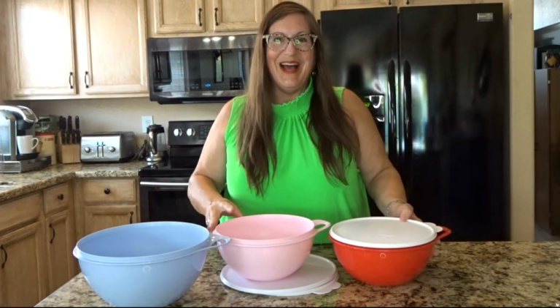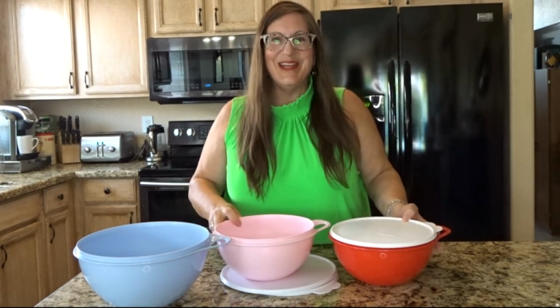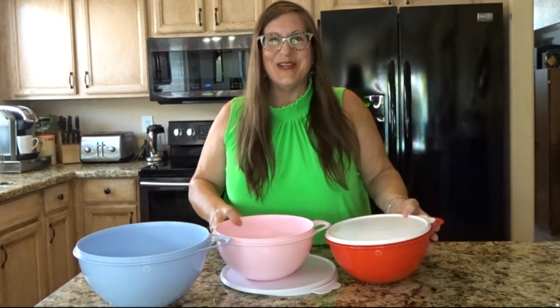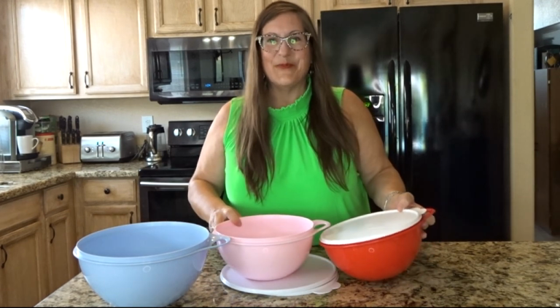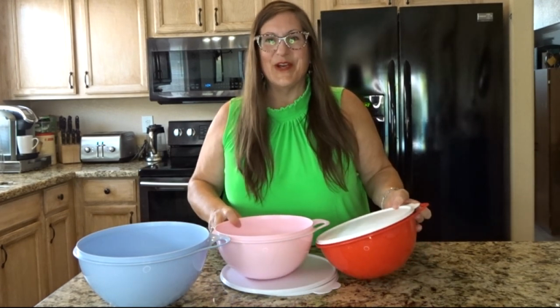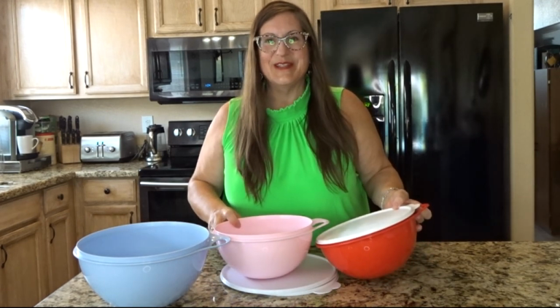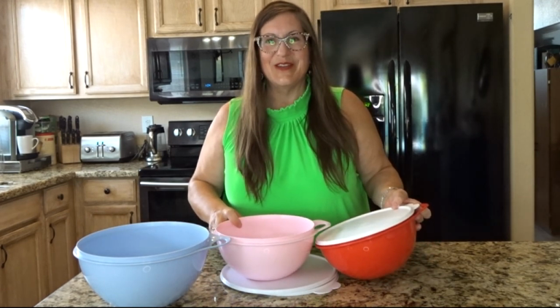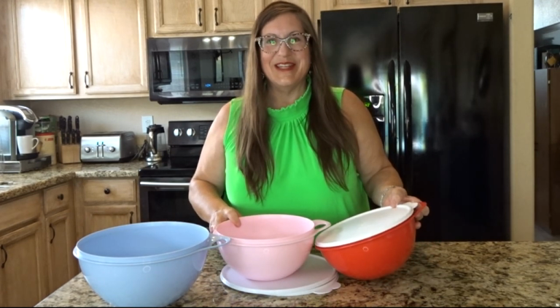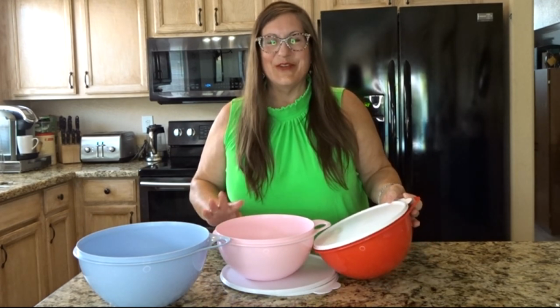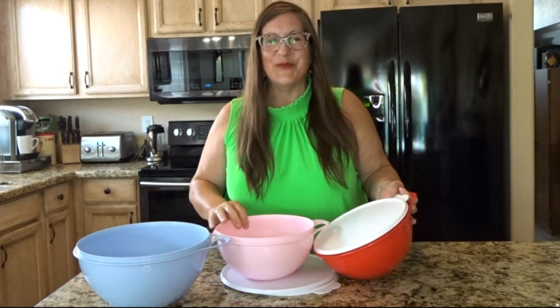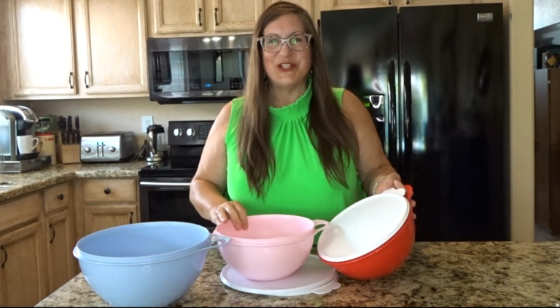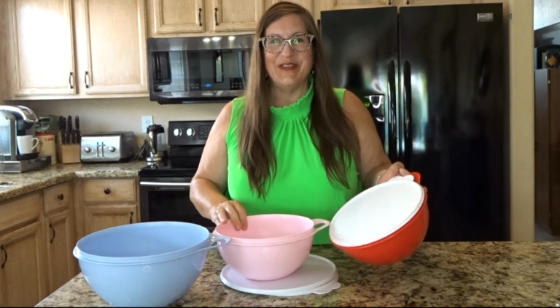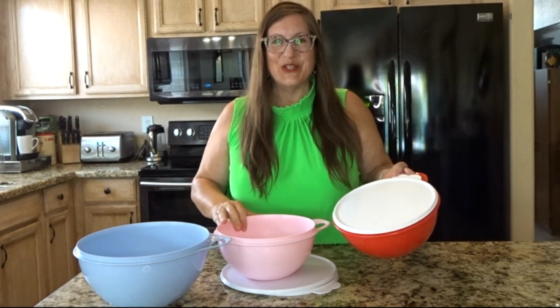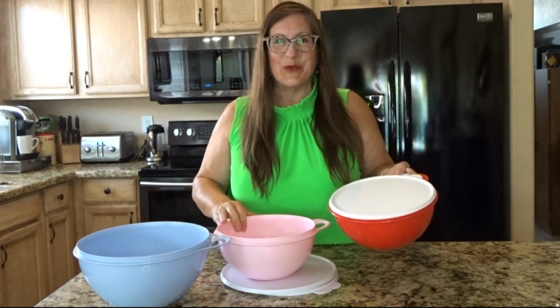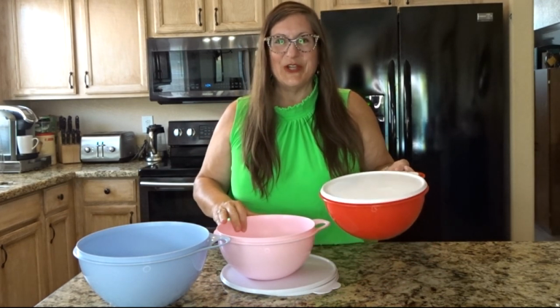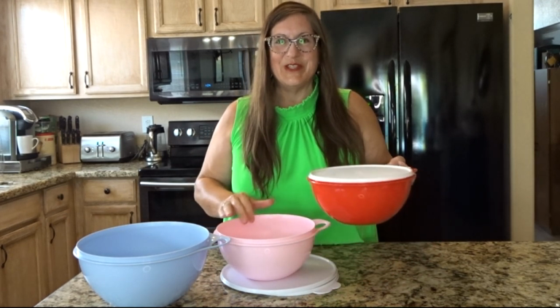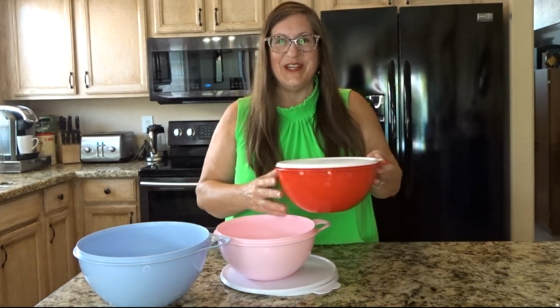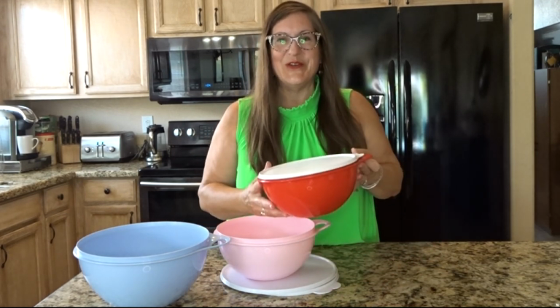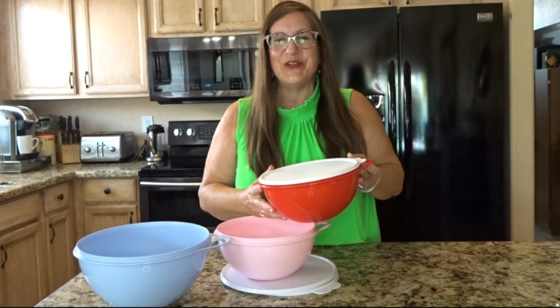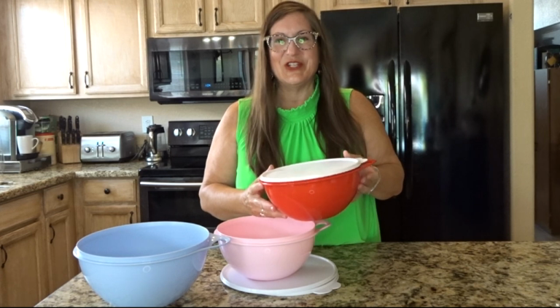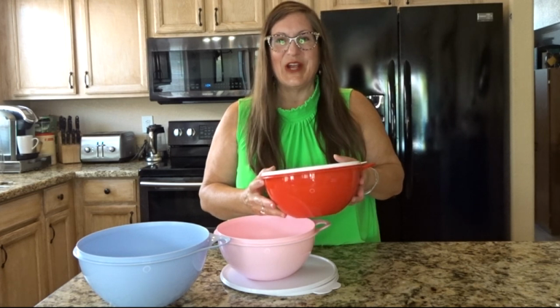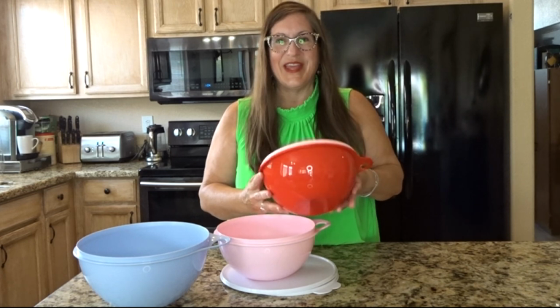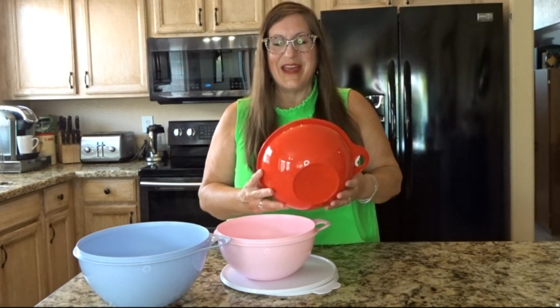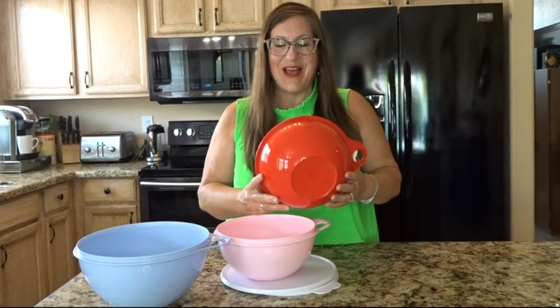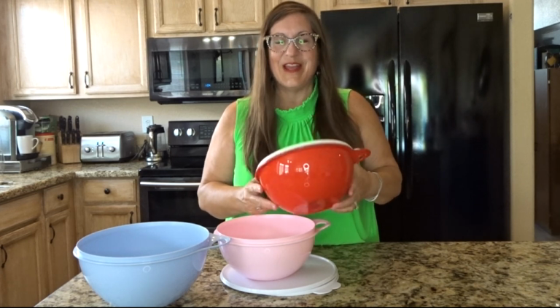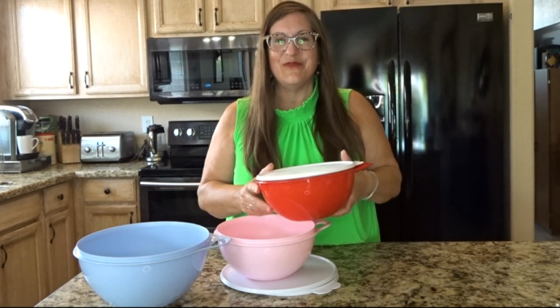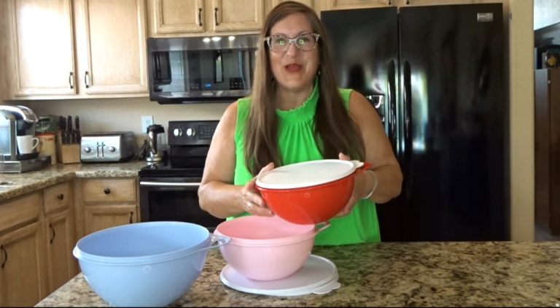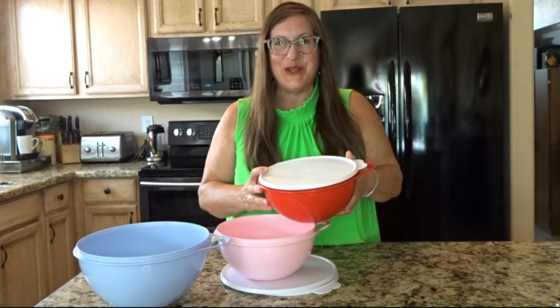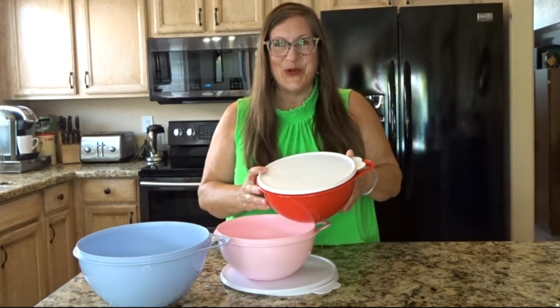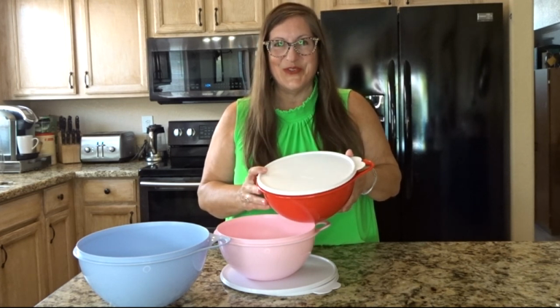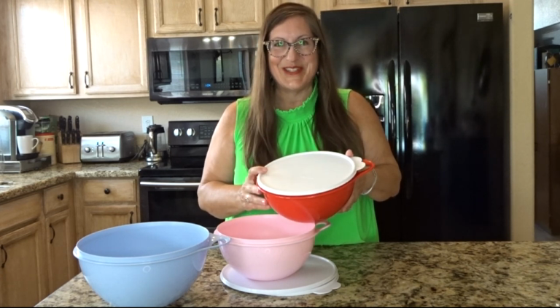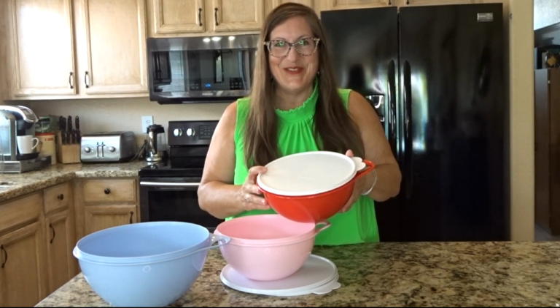I'll link my Tupperware consultant's information in the description of this video so you can check out the catalog and the VIP group for discounts.